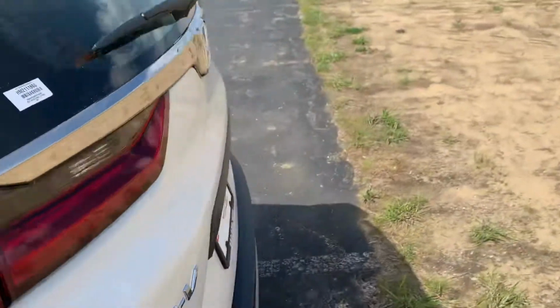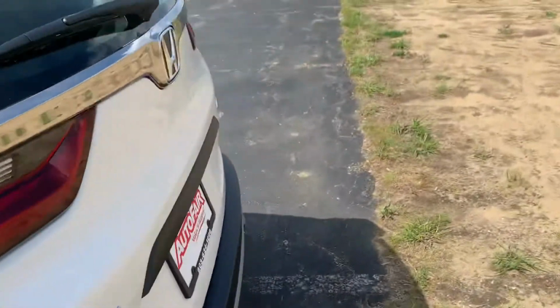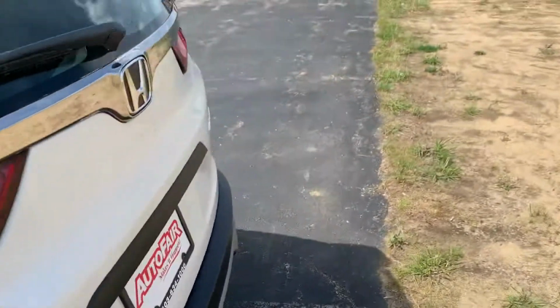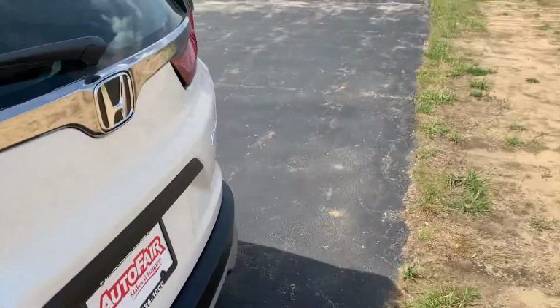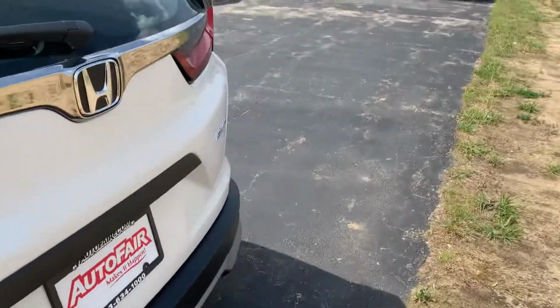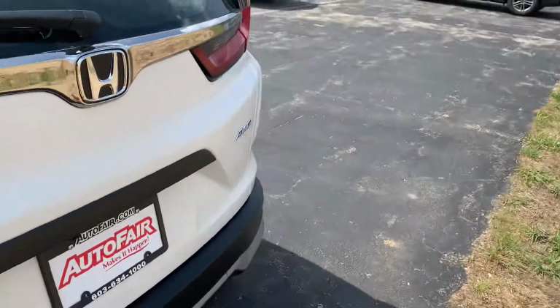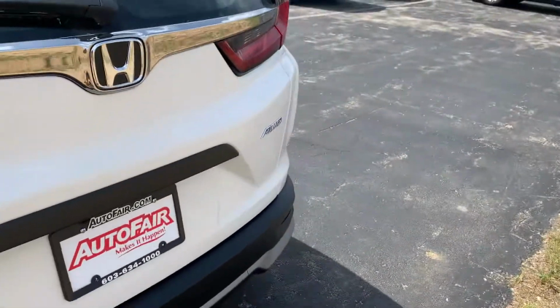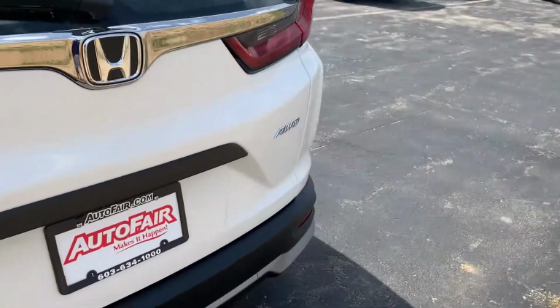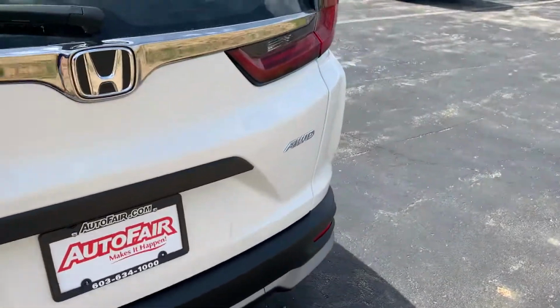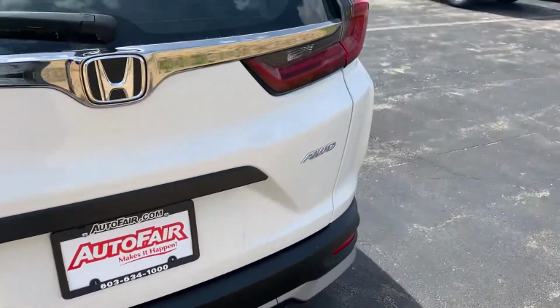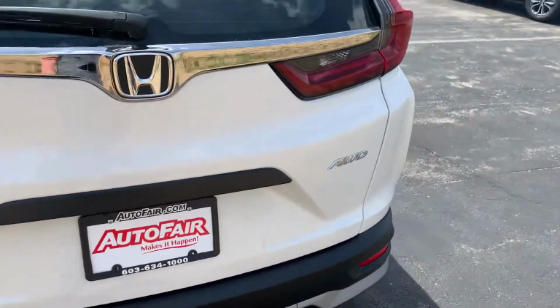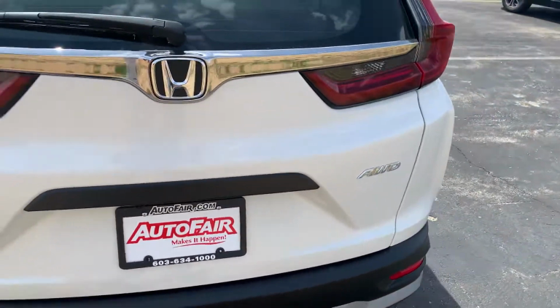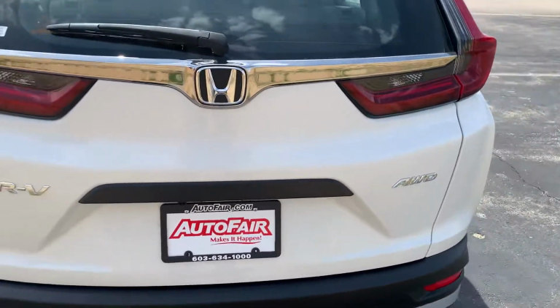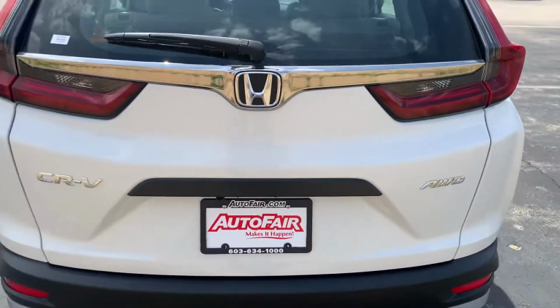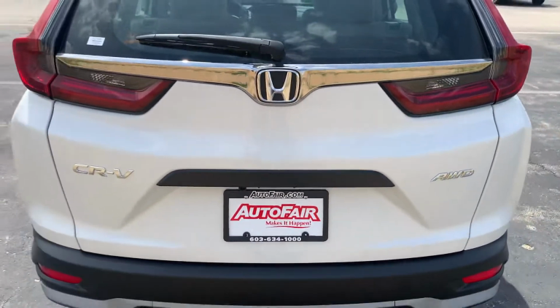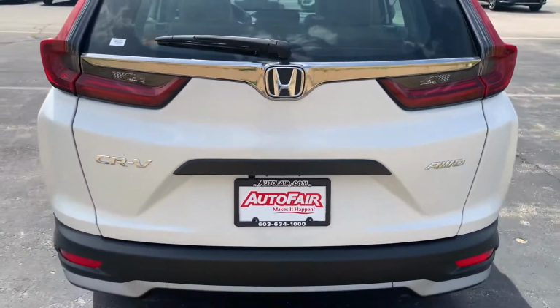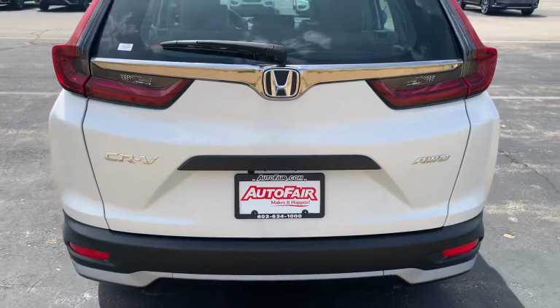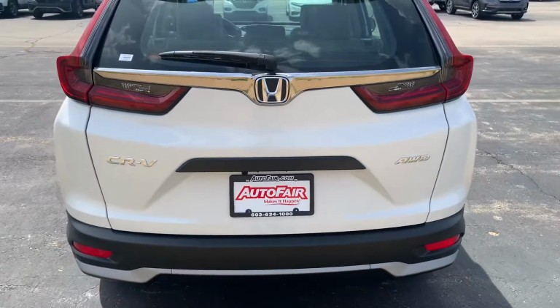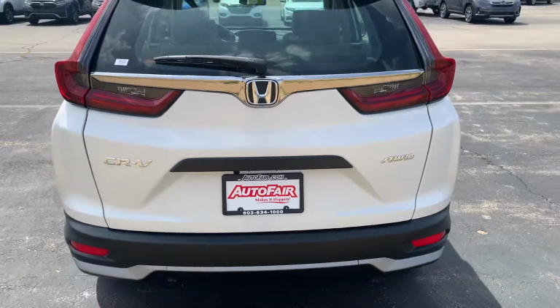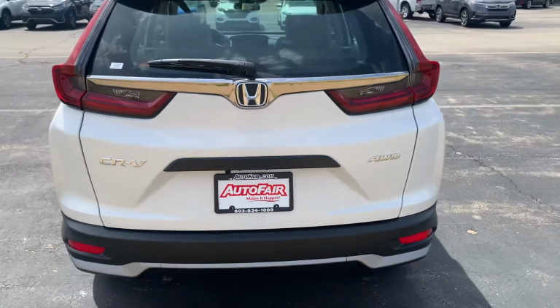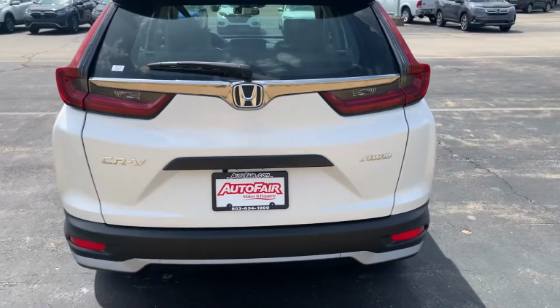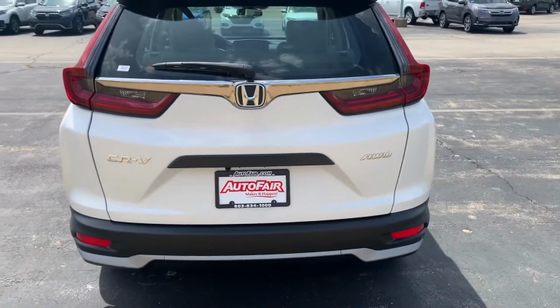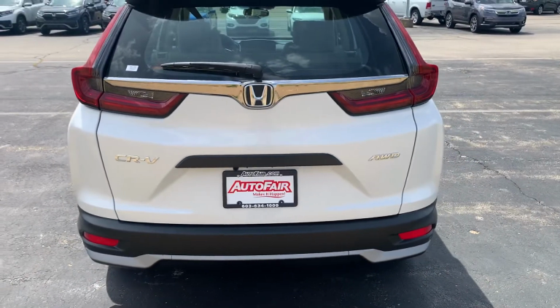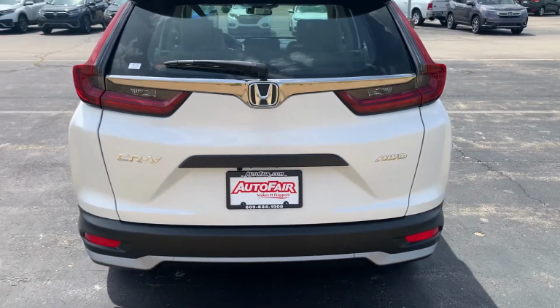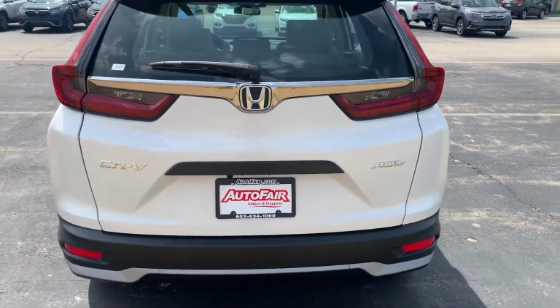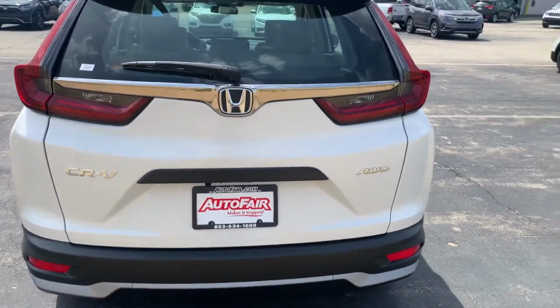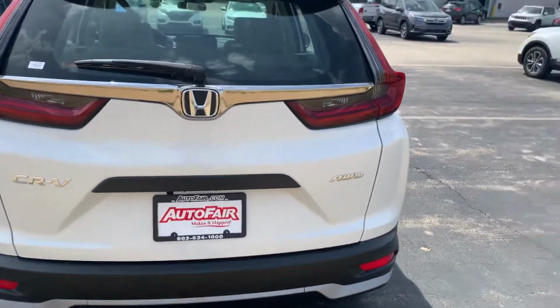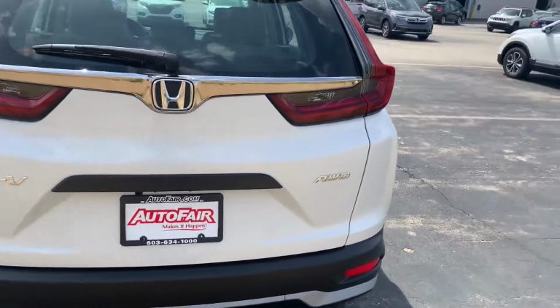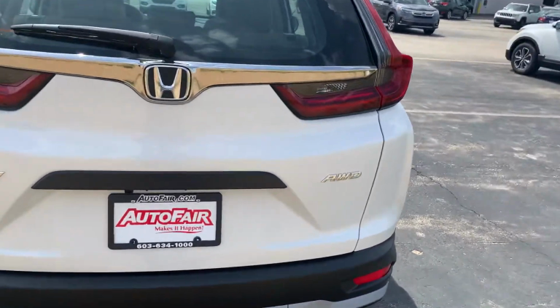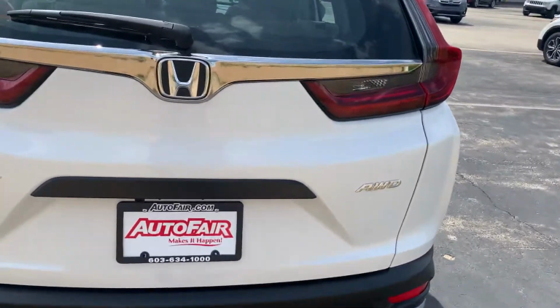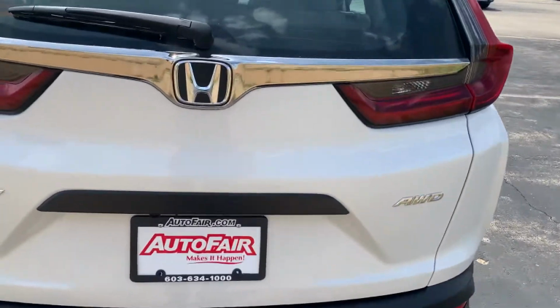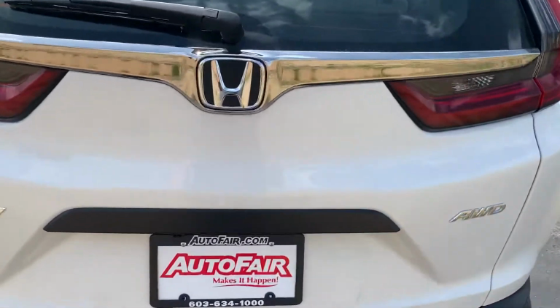Again, my name is Steve. My phone number is 603-860-8252. I'll leave that in the description.